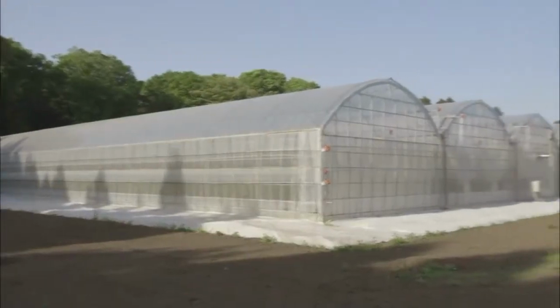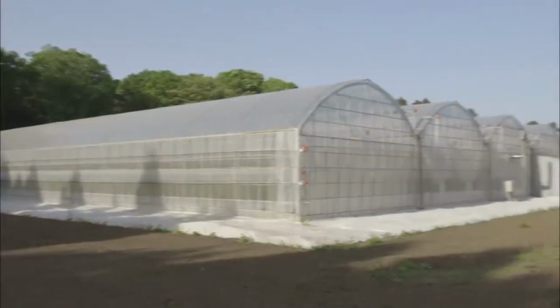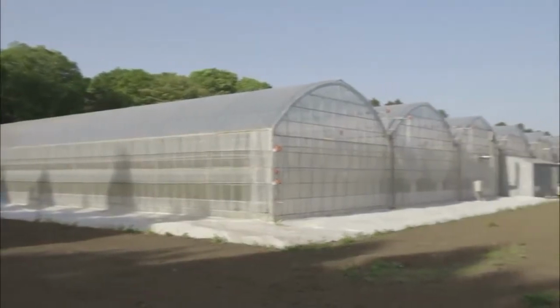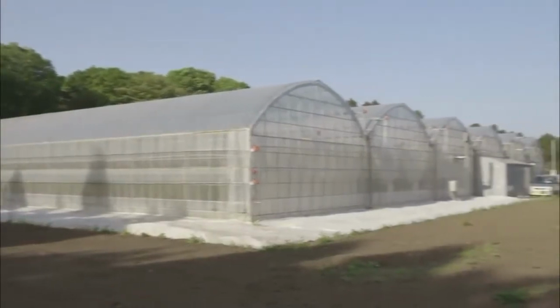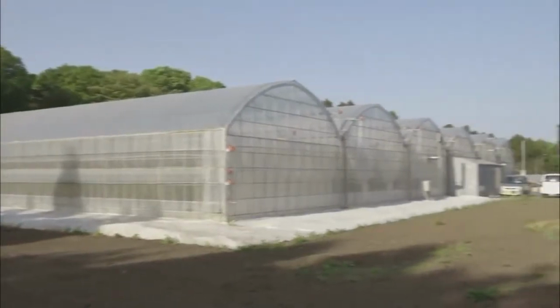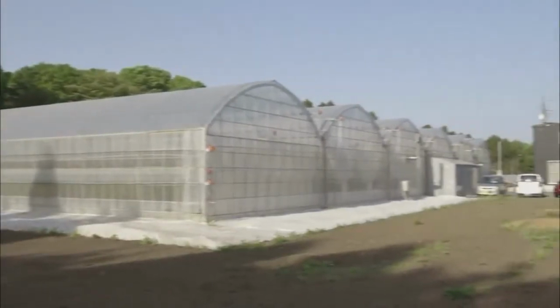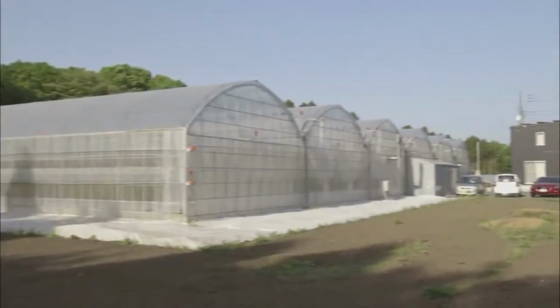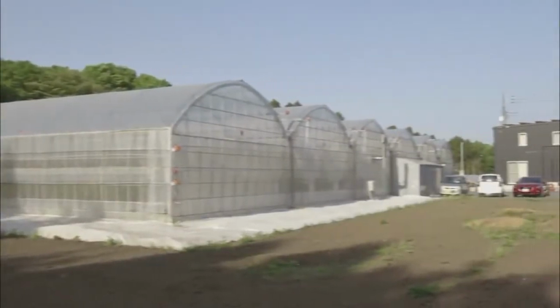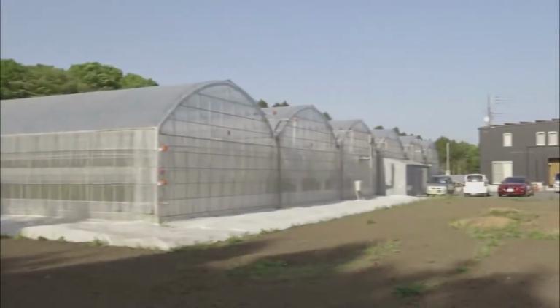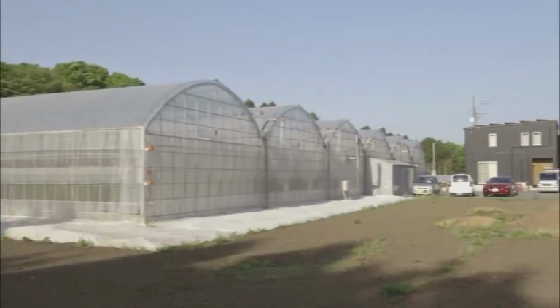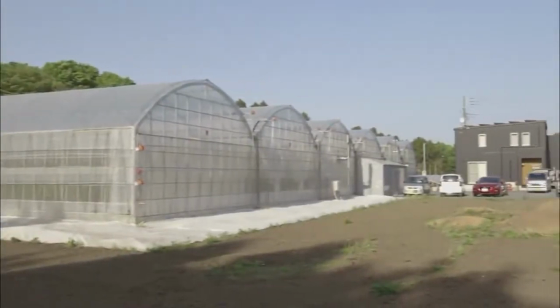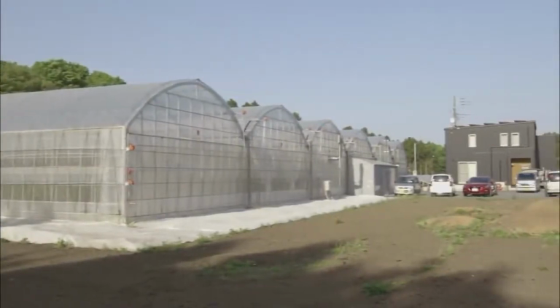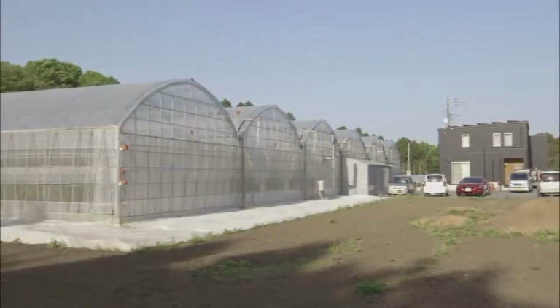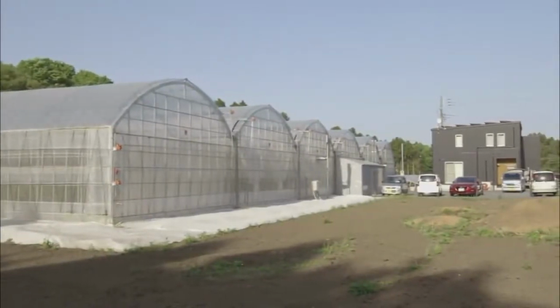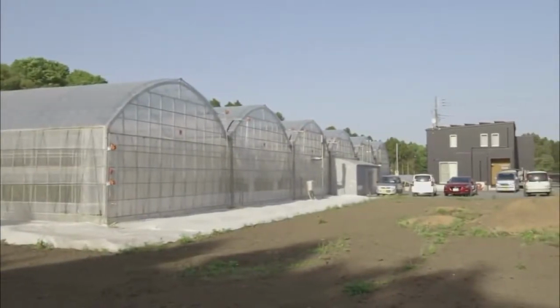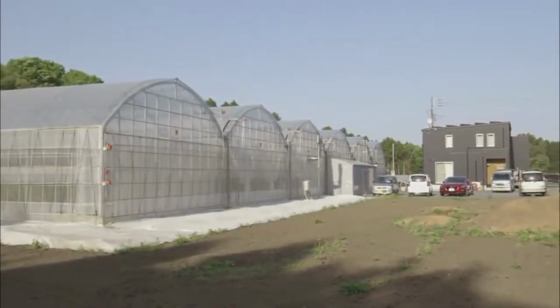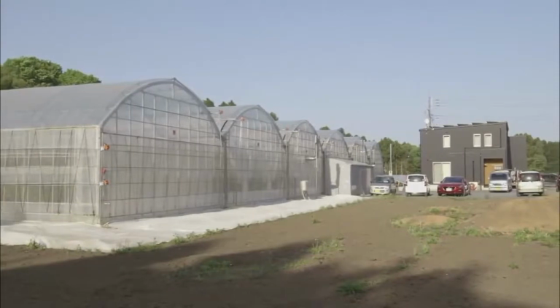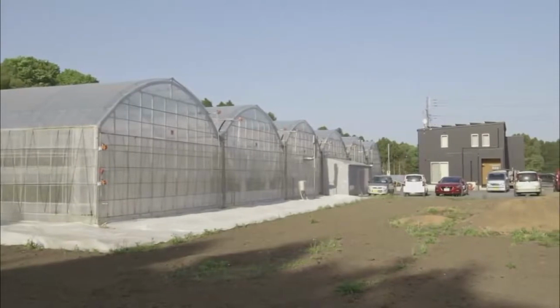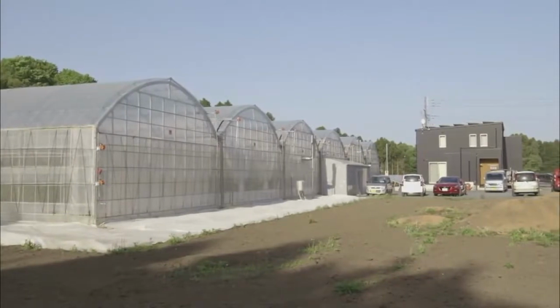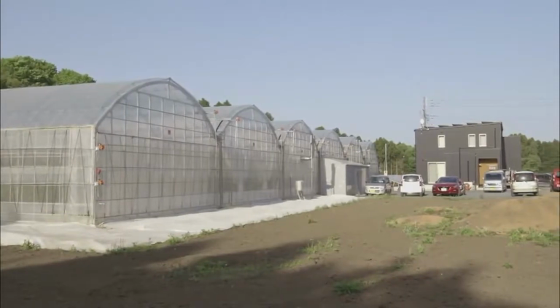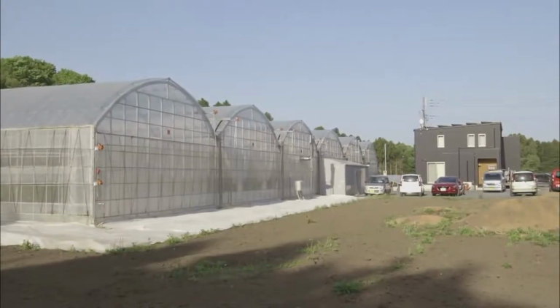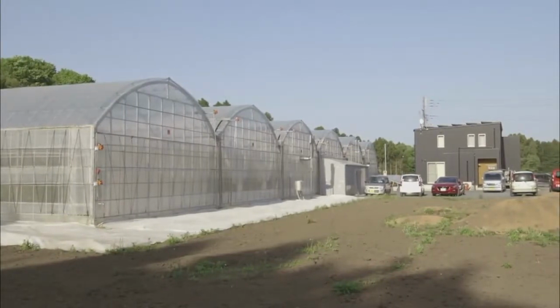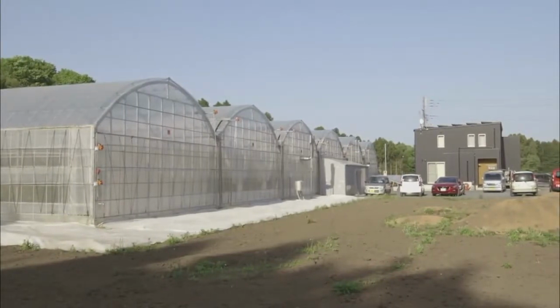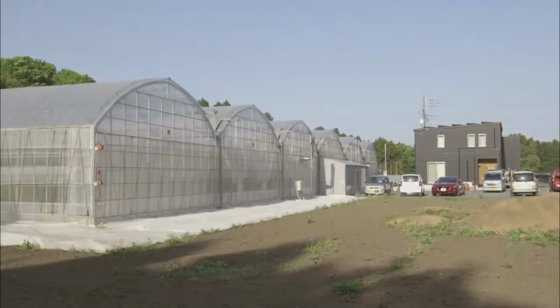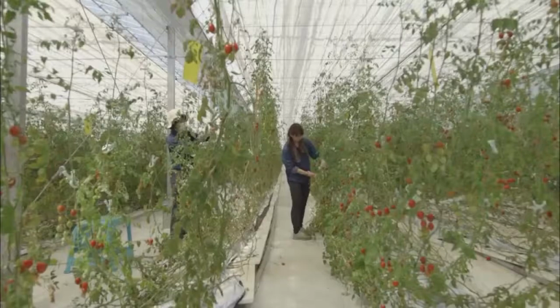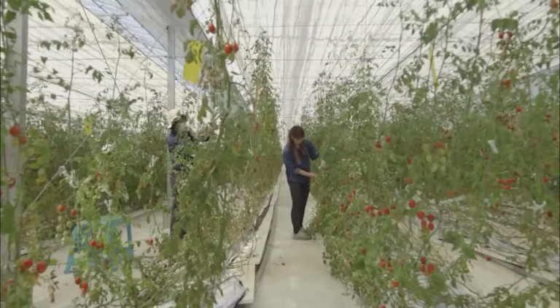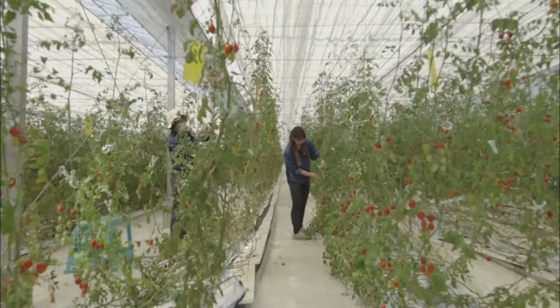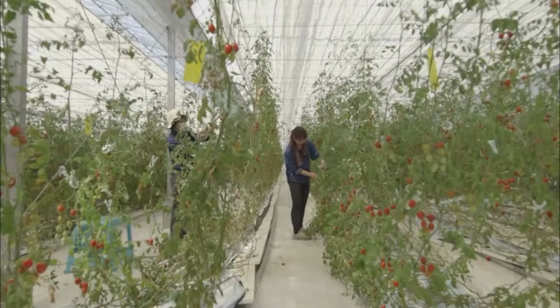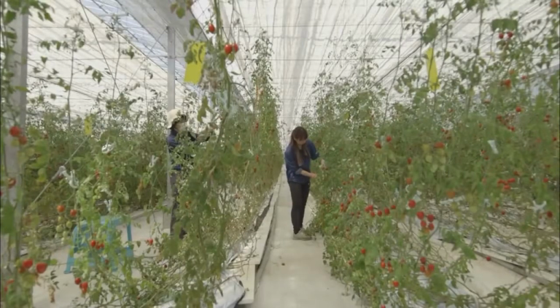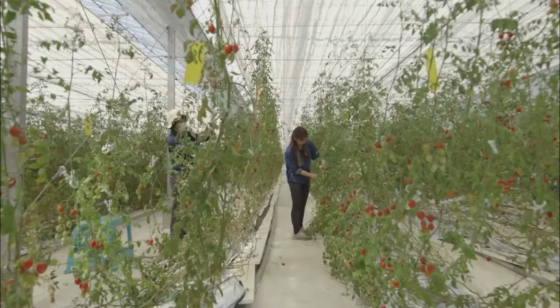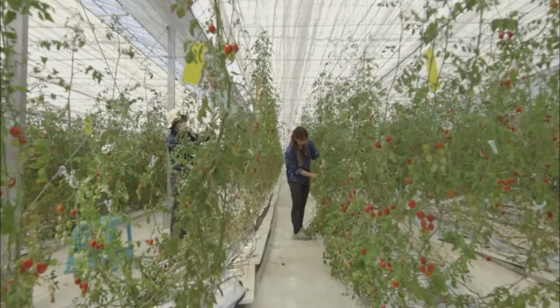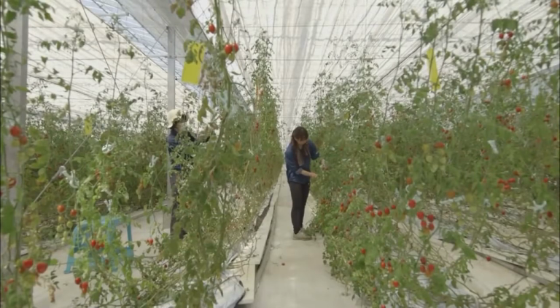Safe and simple, this groundbreaking new technique lets even people with no agricultural experience begin farming.